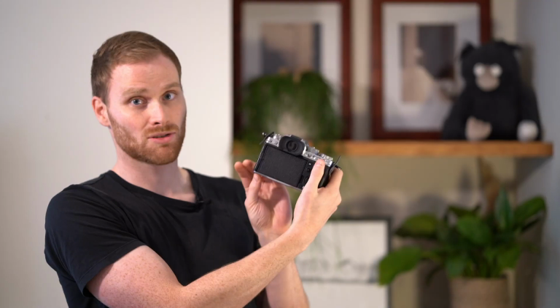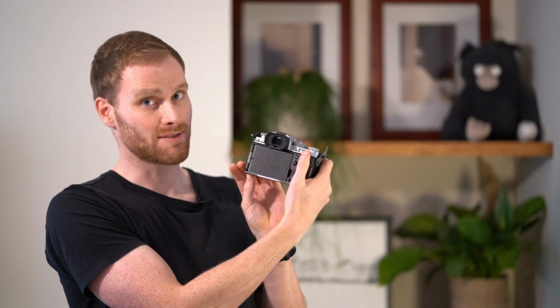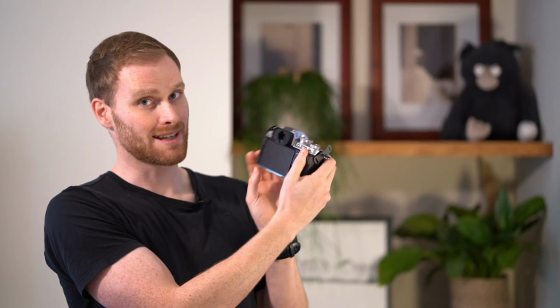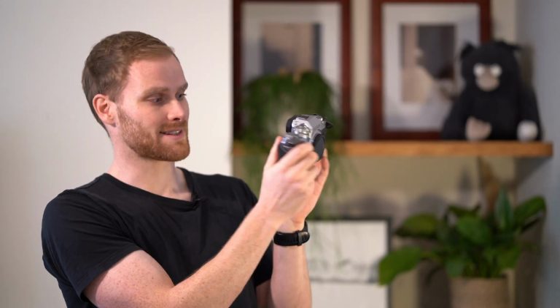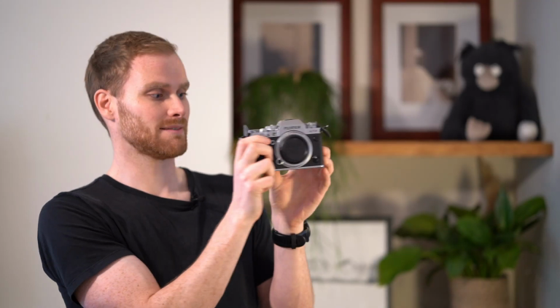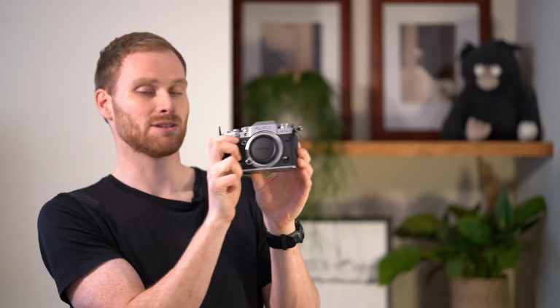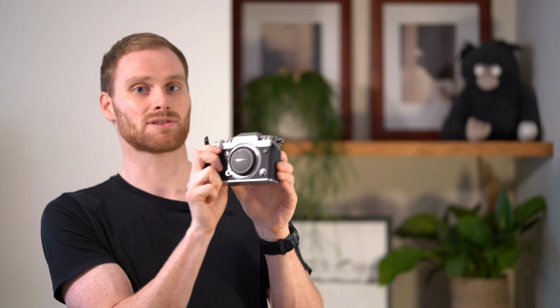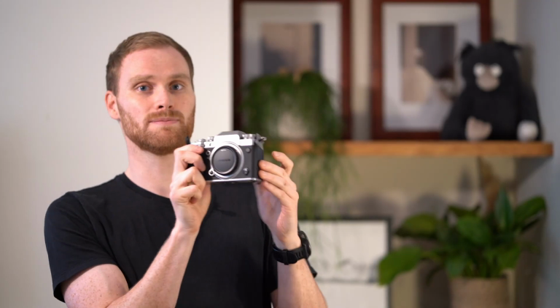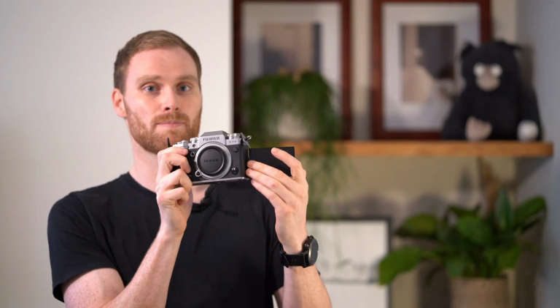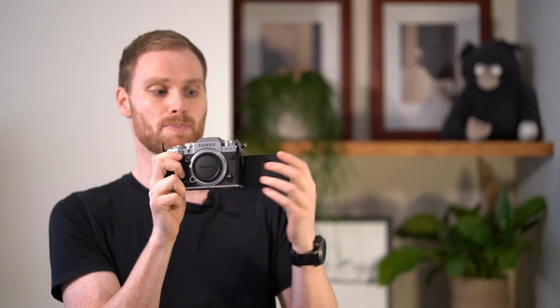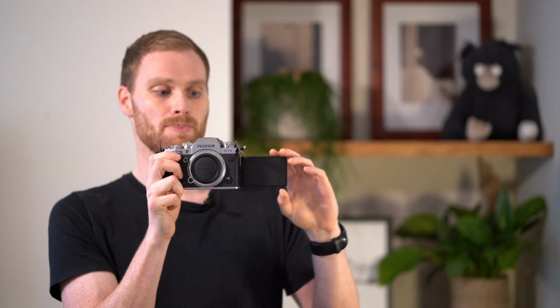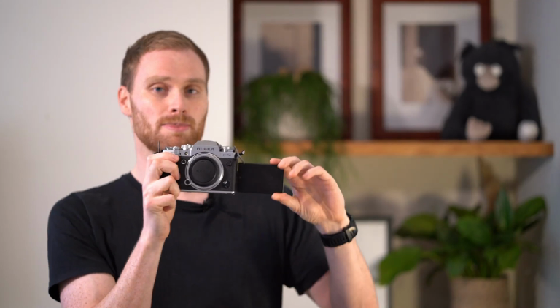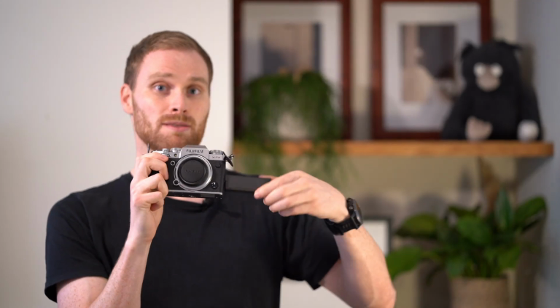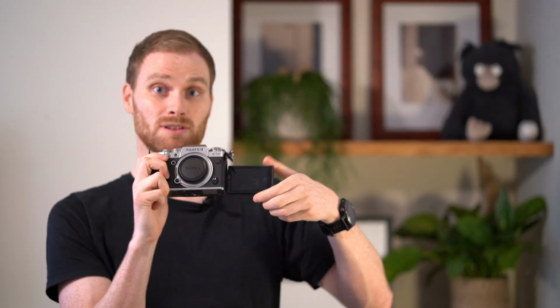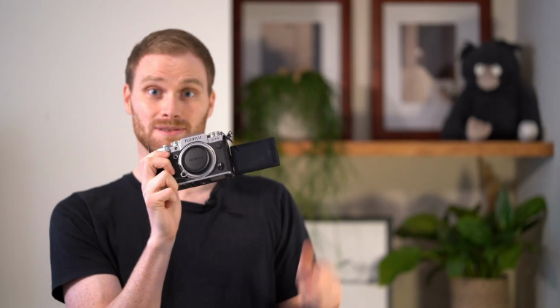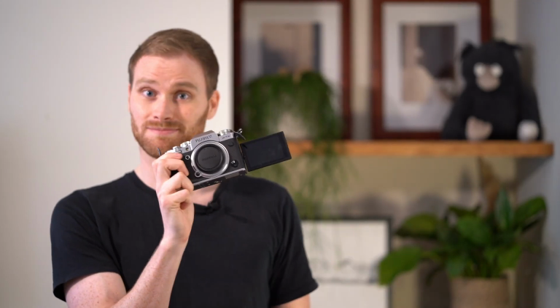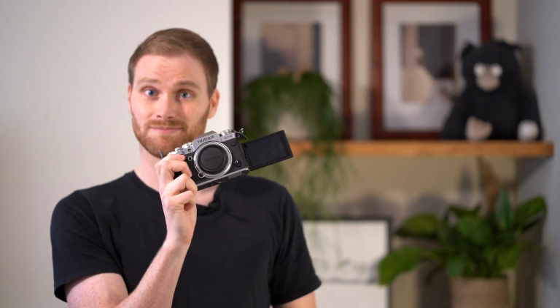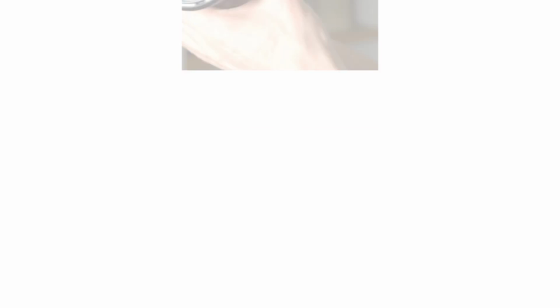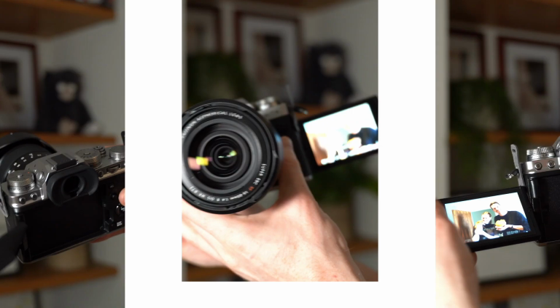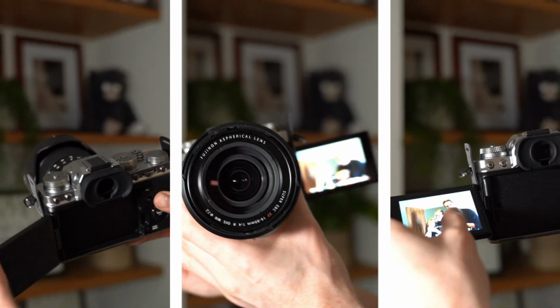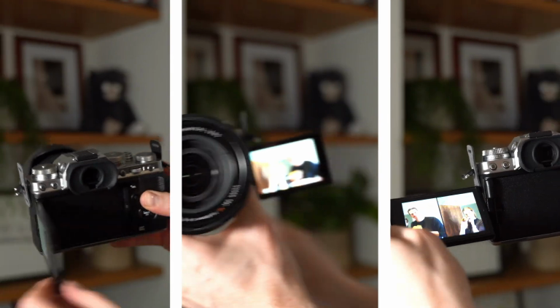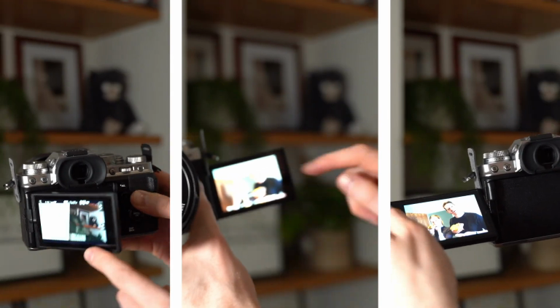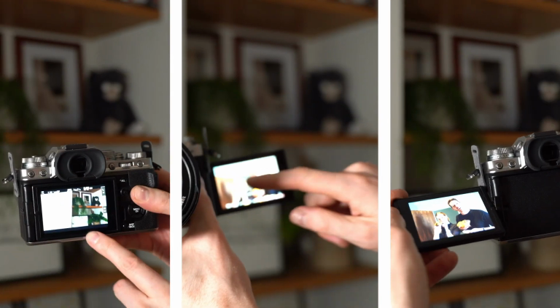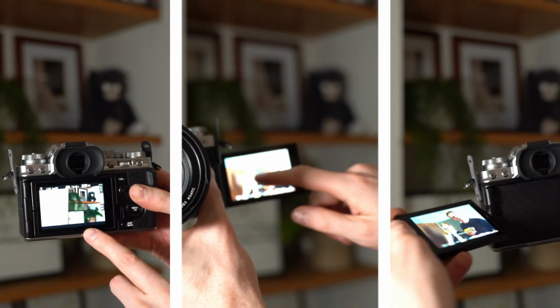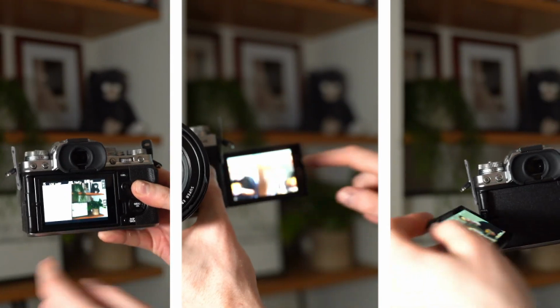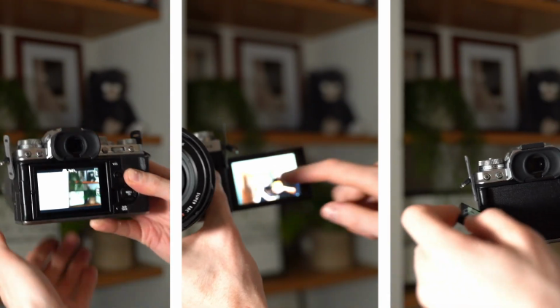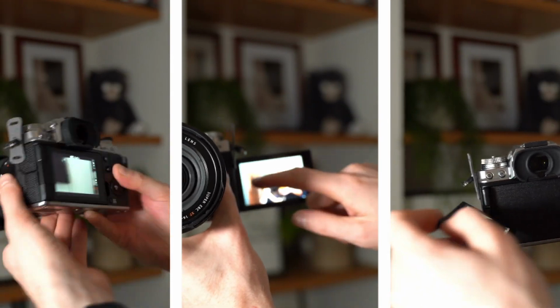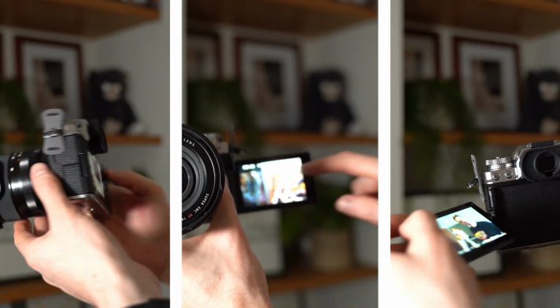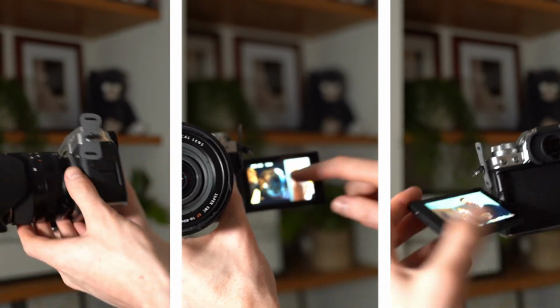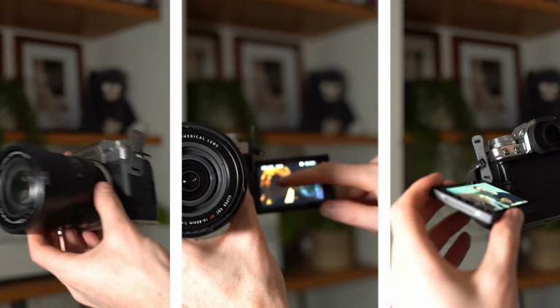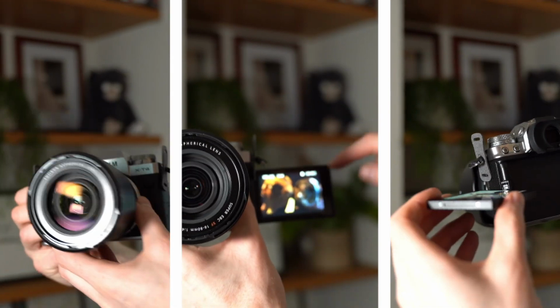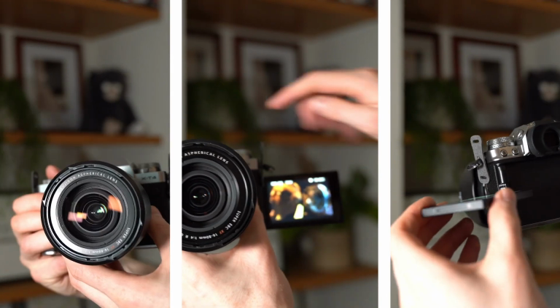The screen is fantastic and it also flips, and I don't understand how I survive without it. It just makes things so much easier.